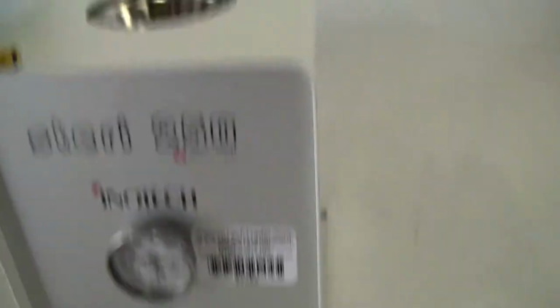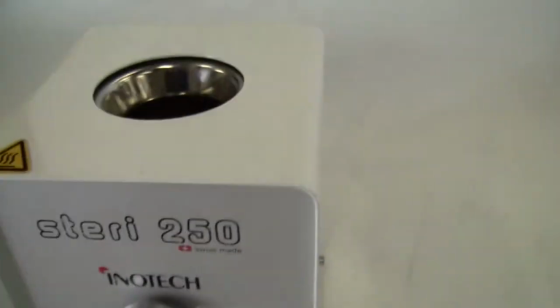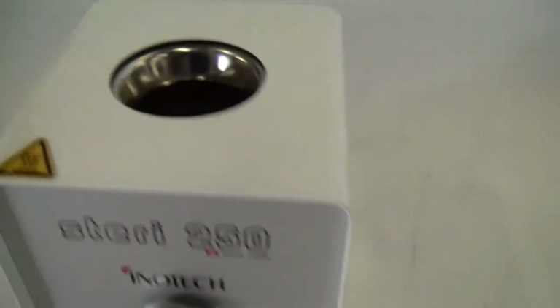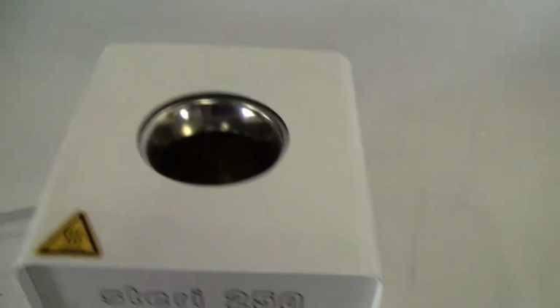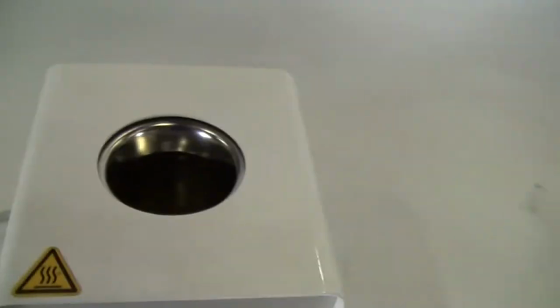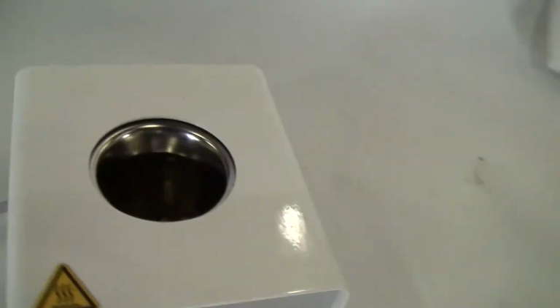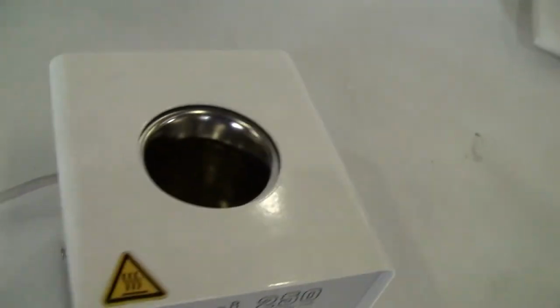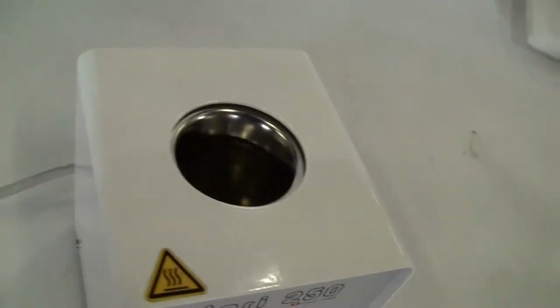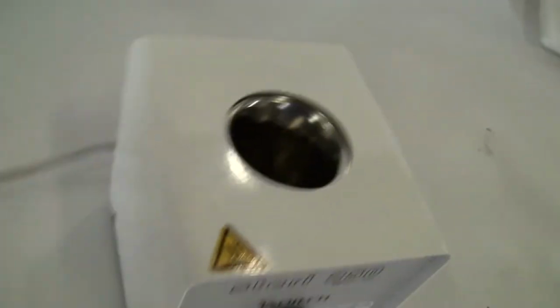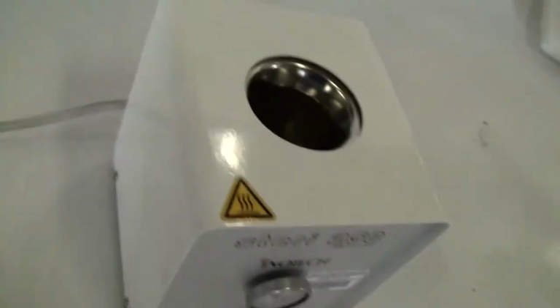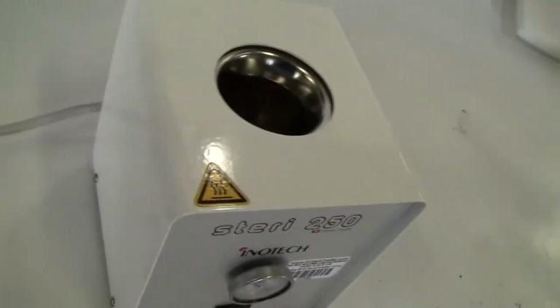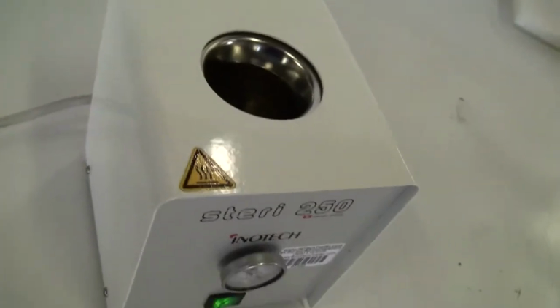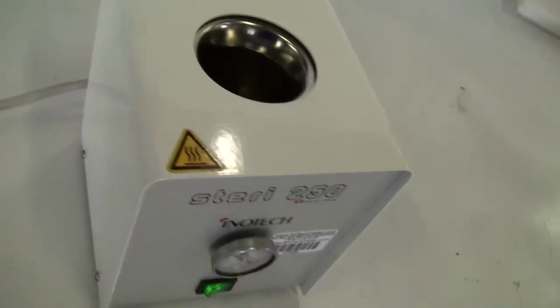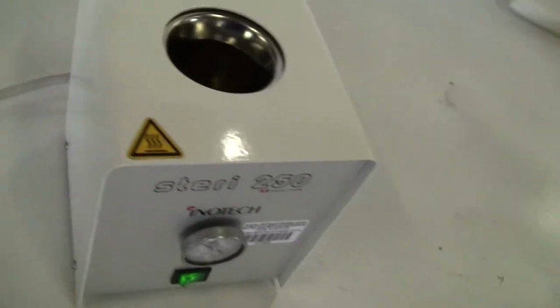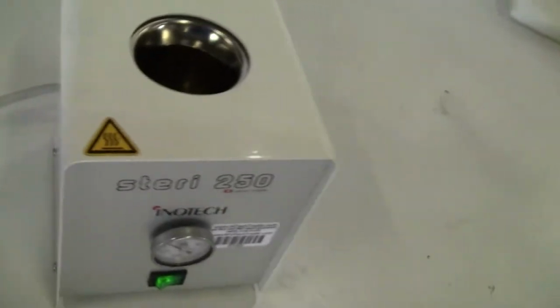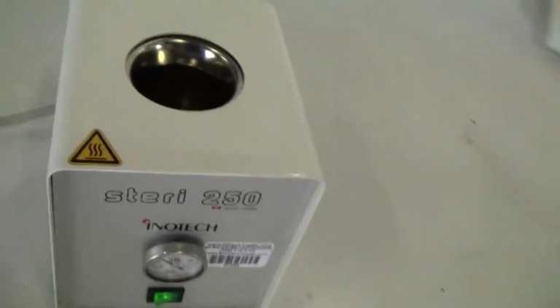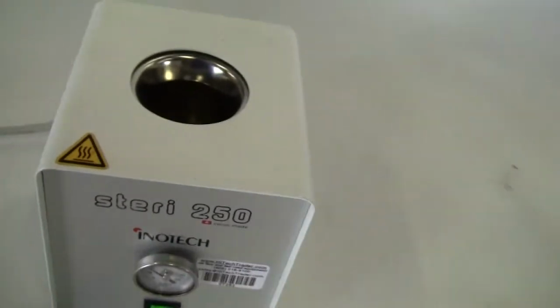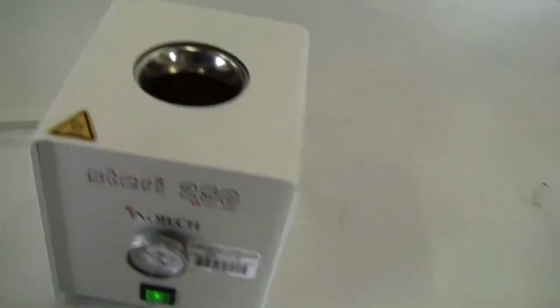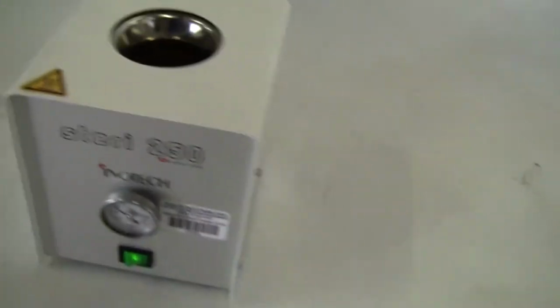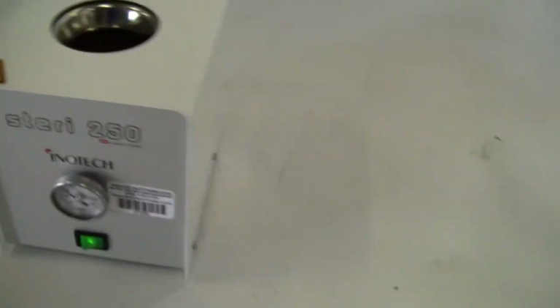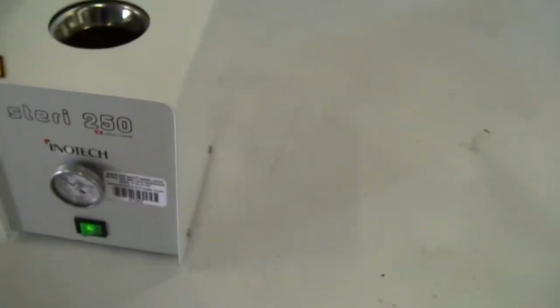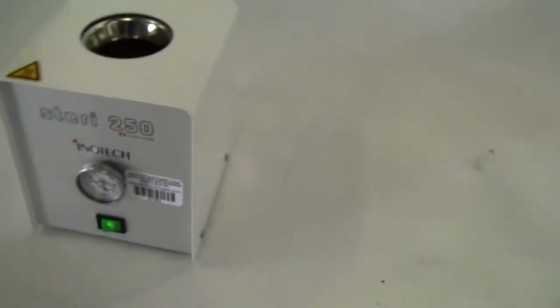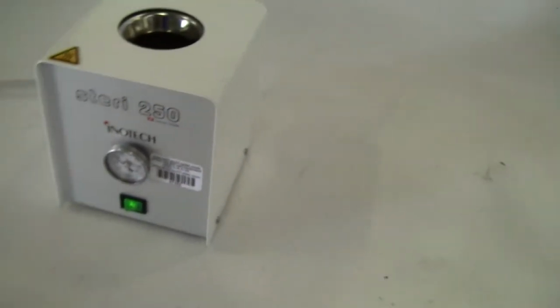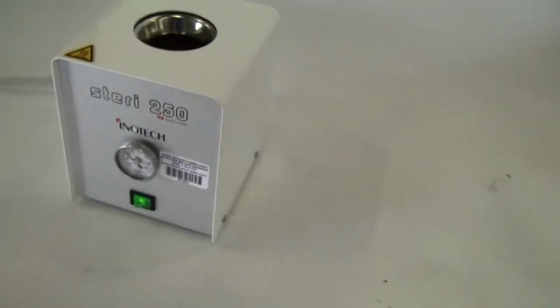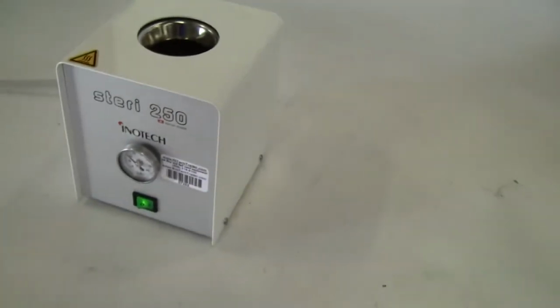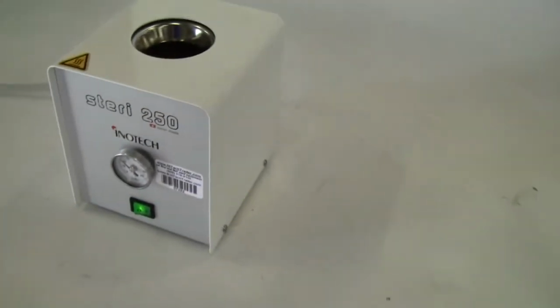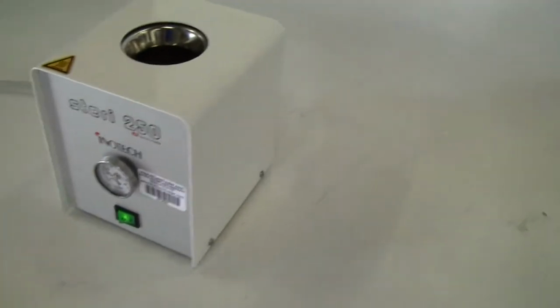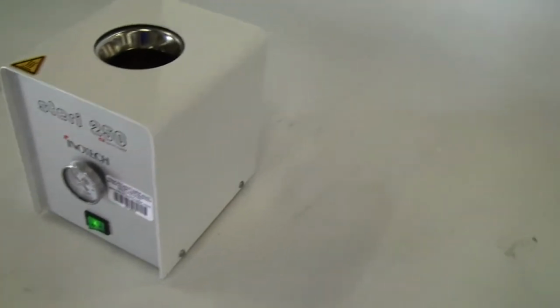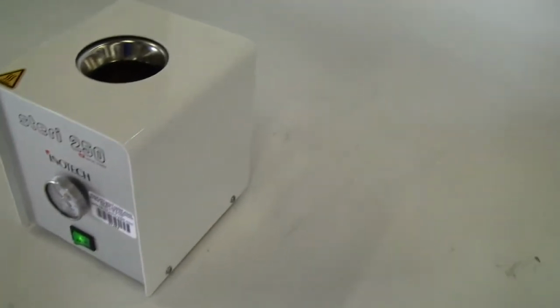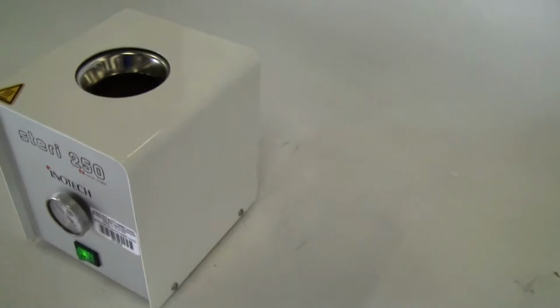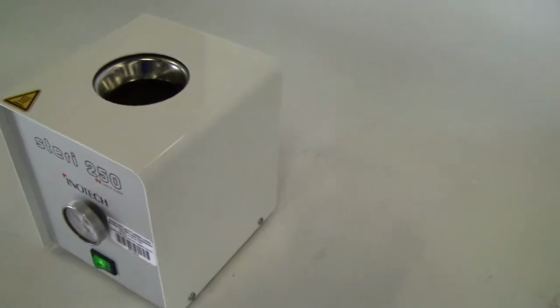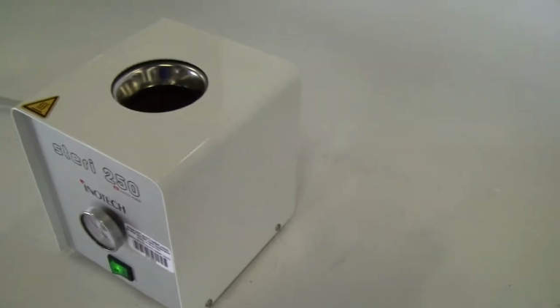Our description says it's new and in the box. It is not, but it looks to be in great shape.